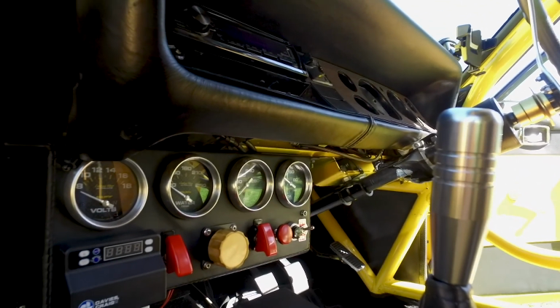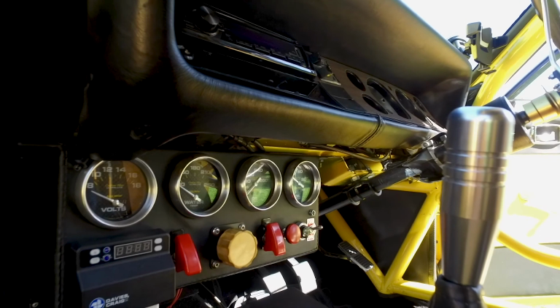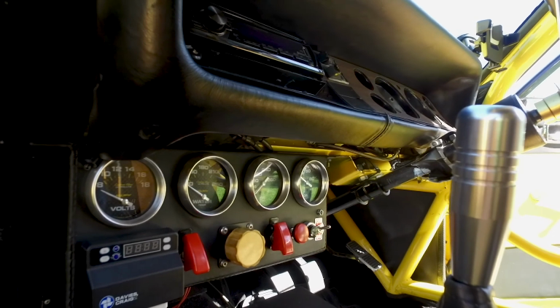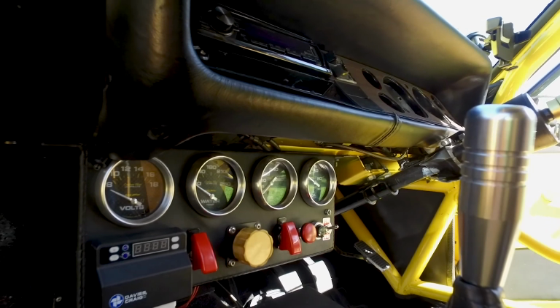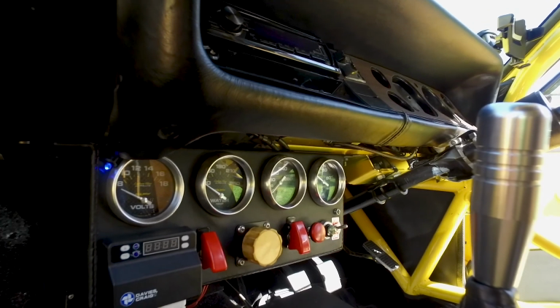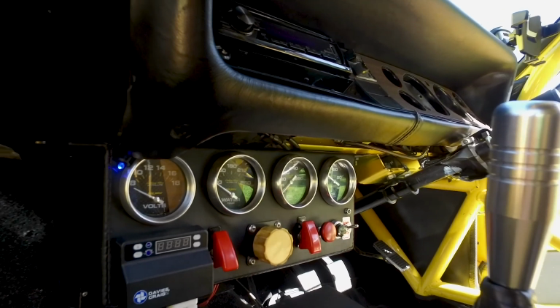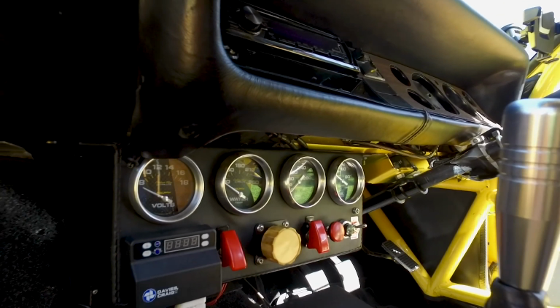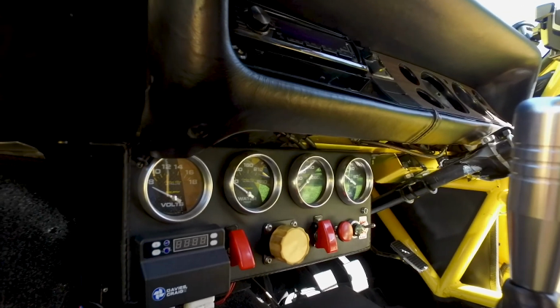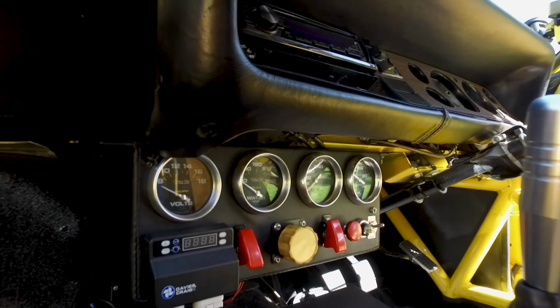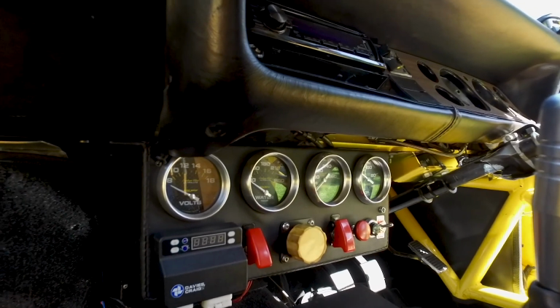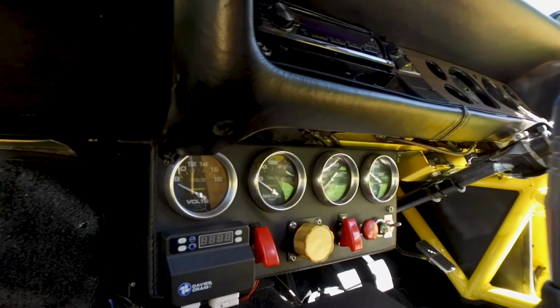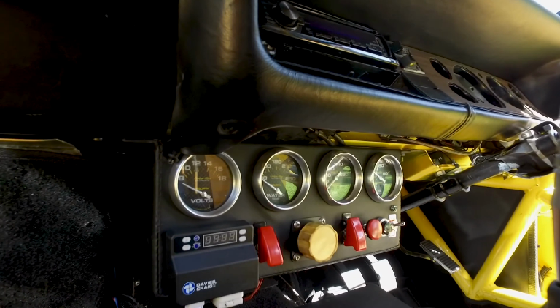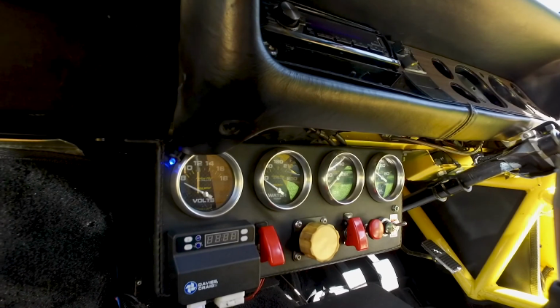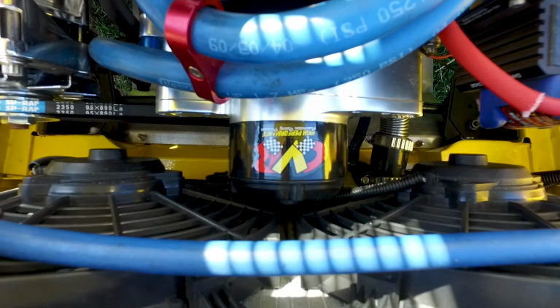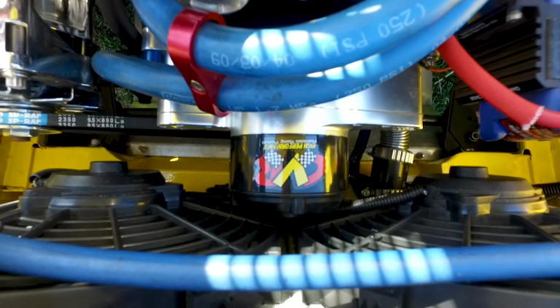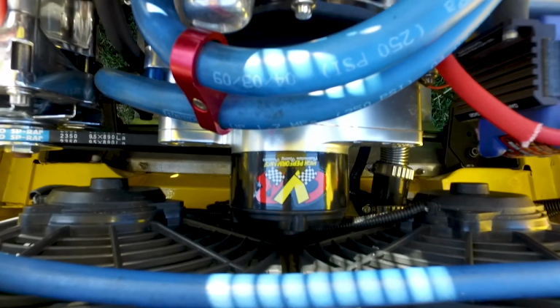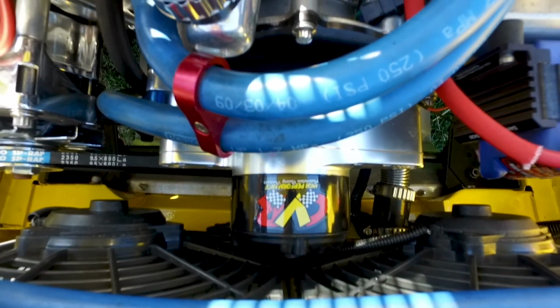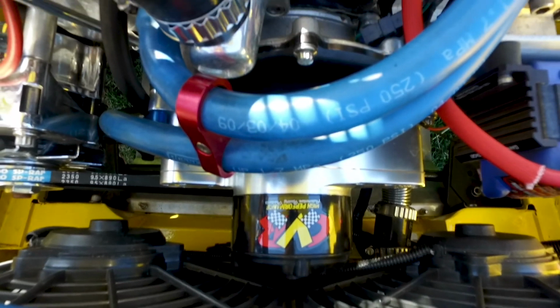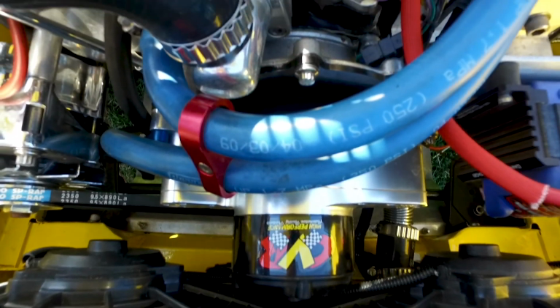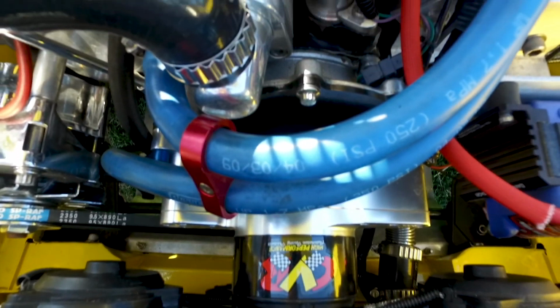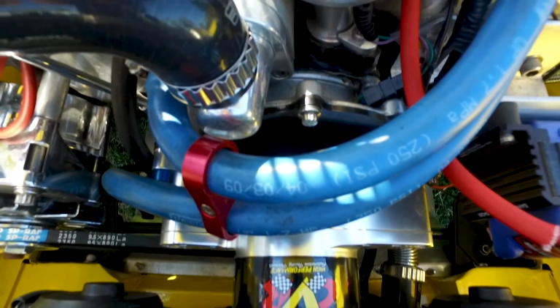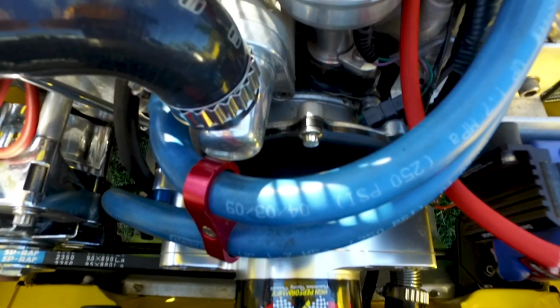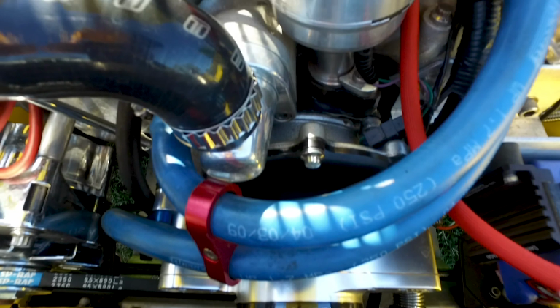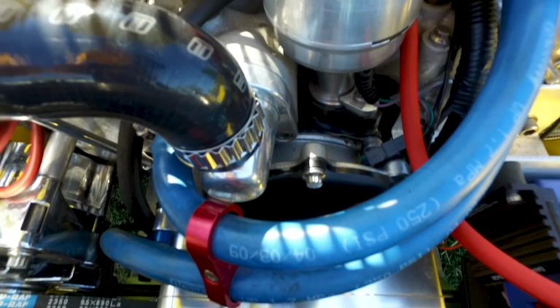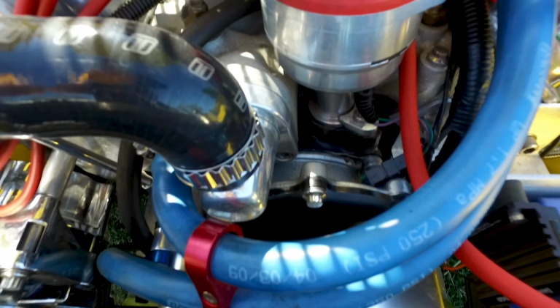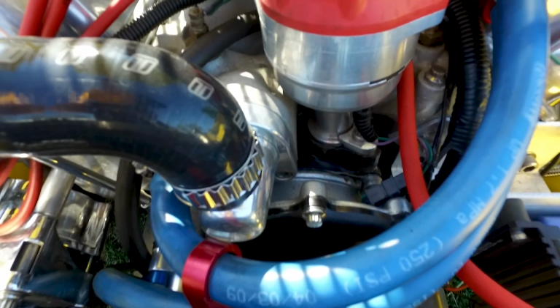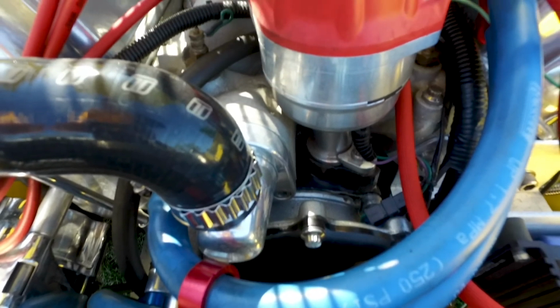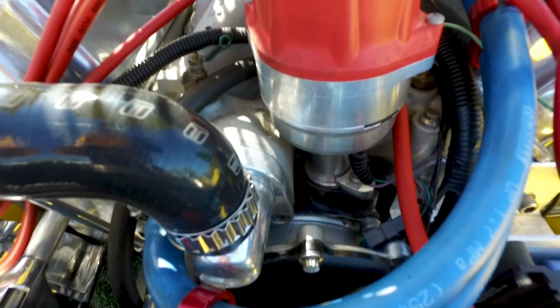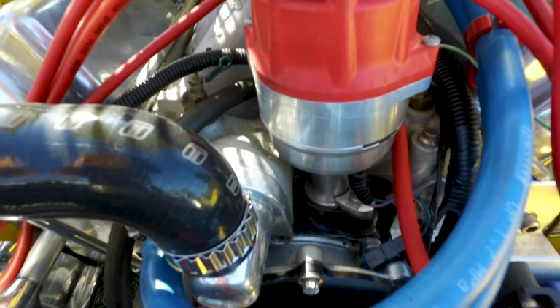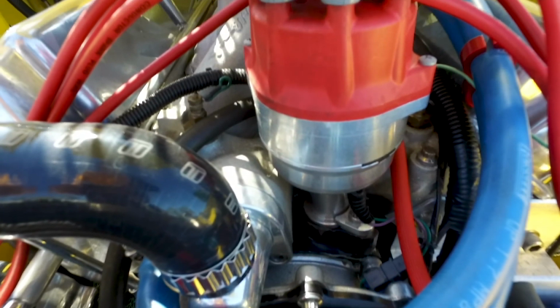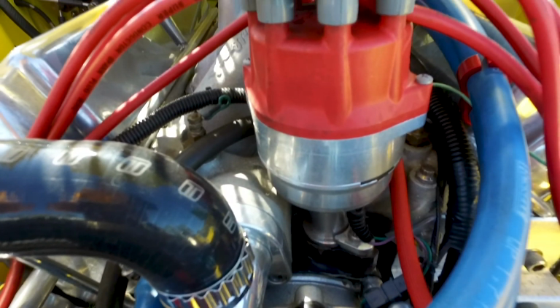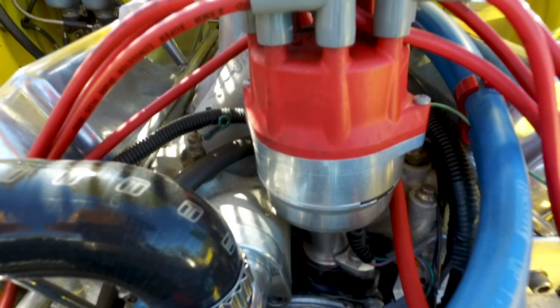What was the main problem? Overheating. Now what's the car running? It still has its original 302 Windsor, modified.